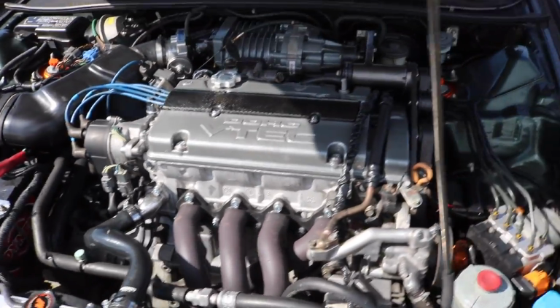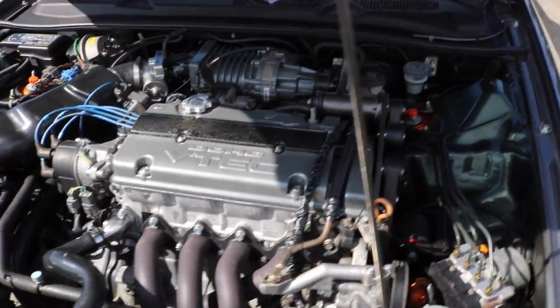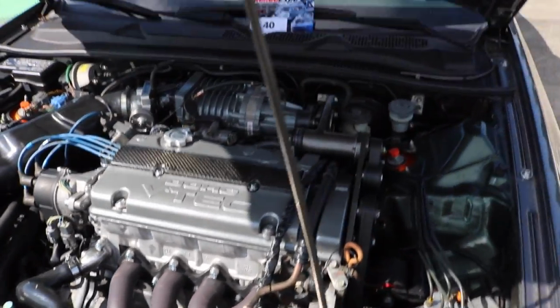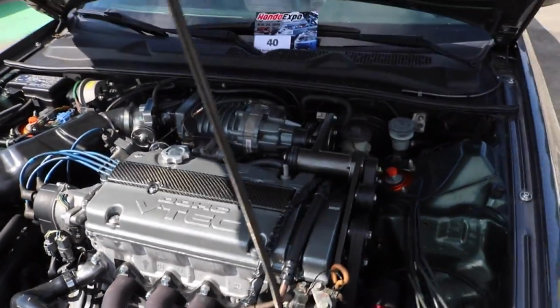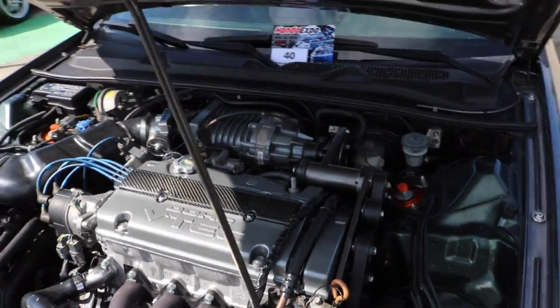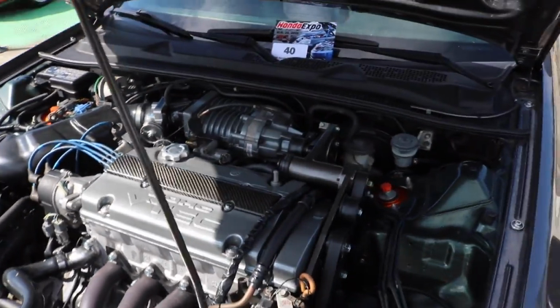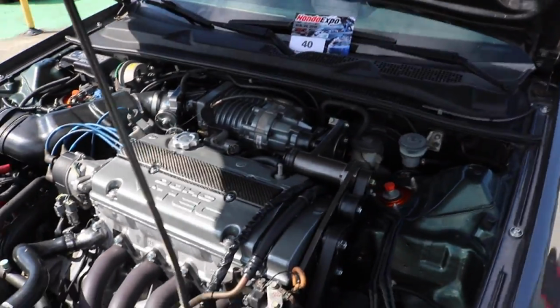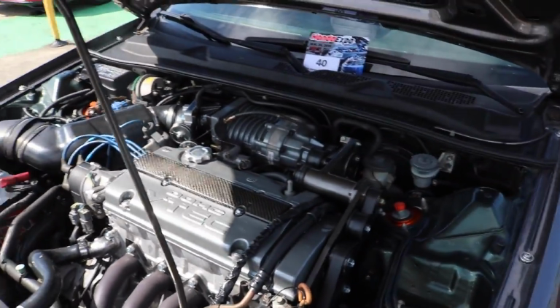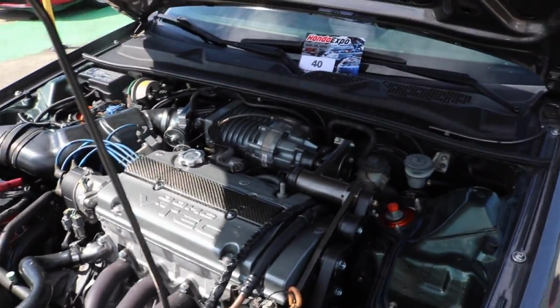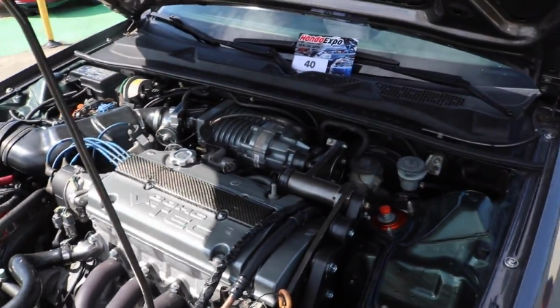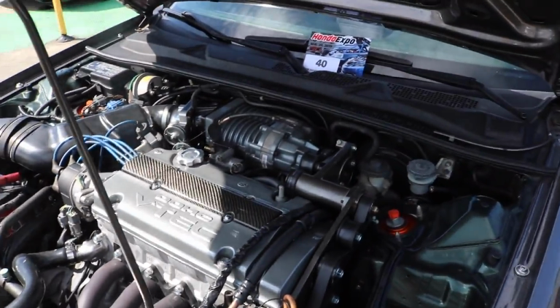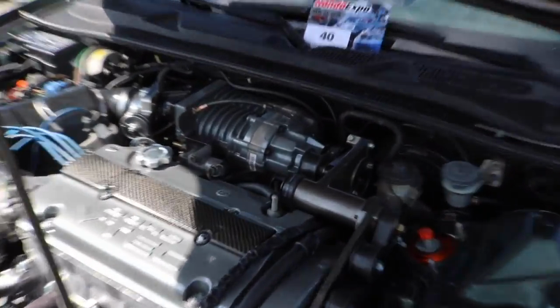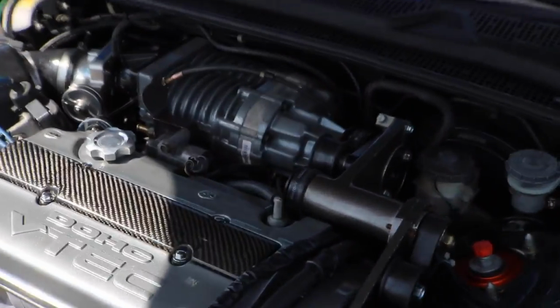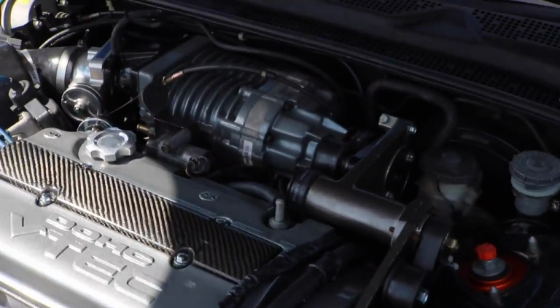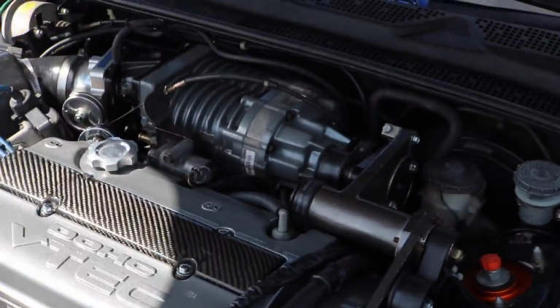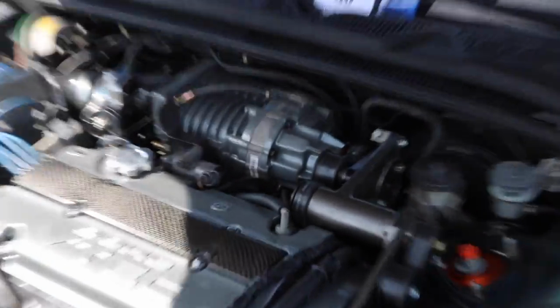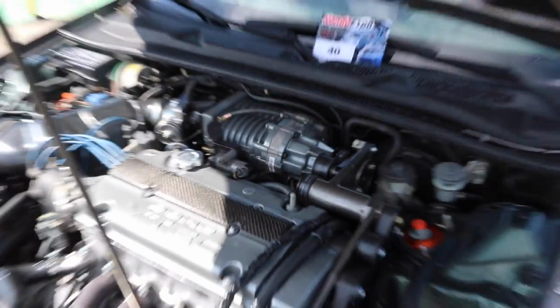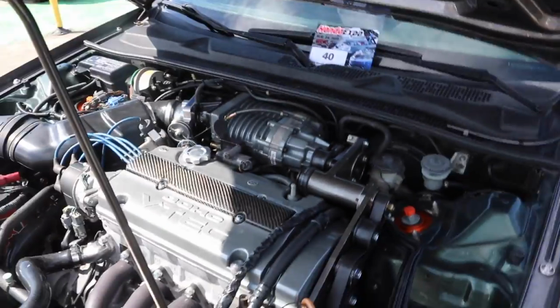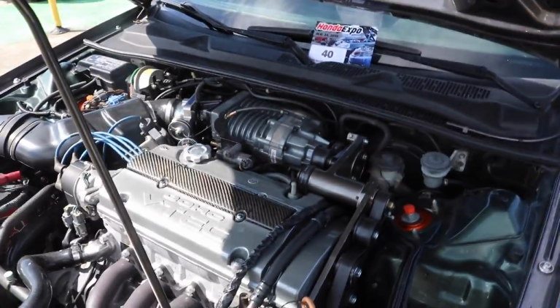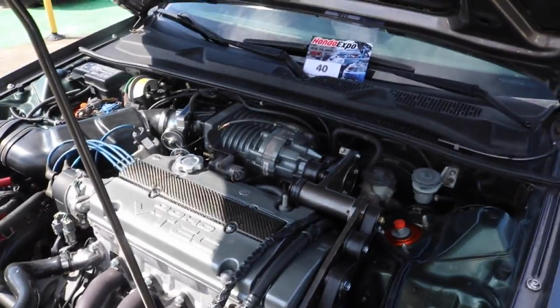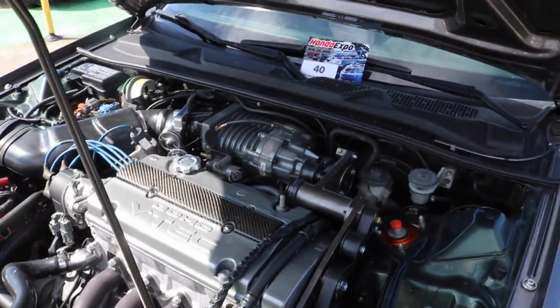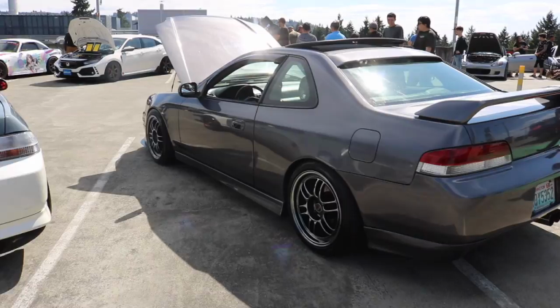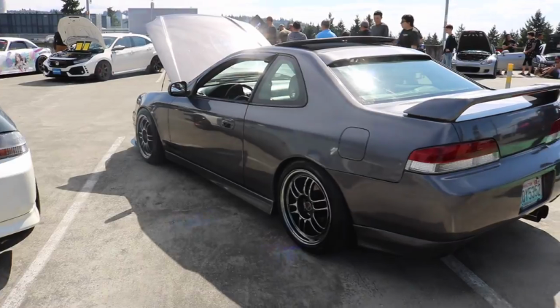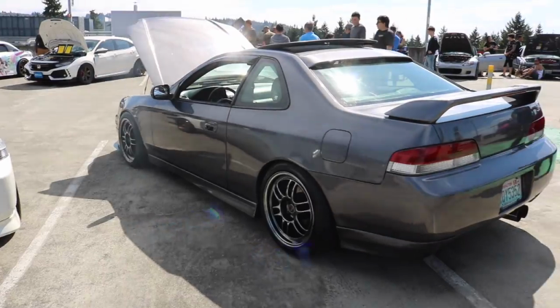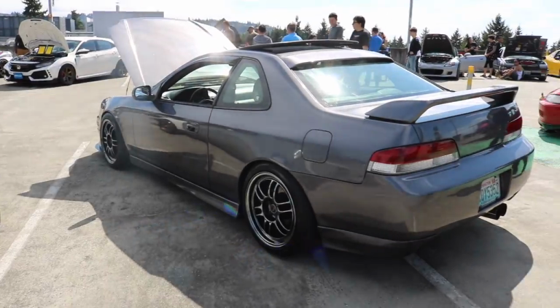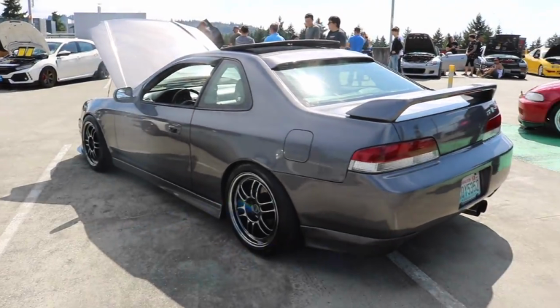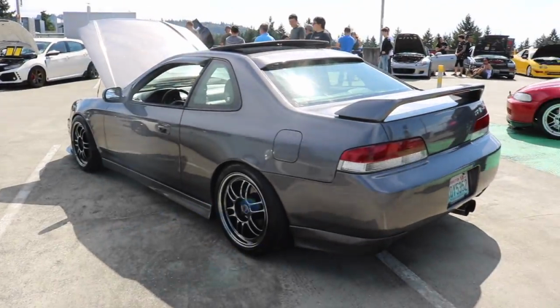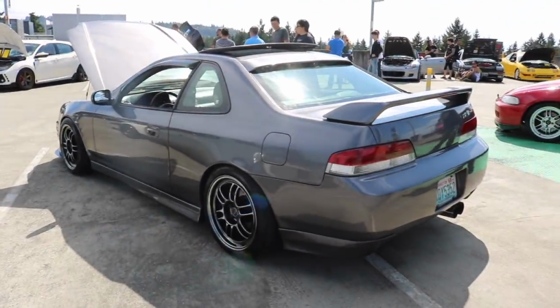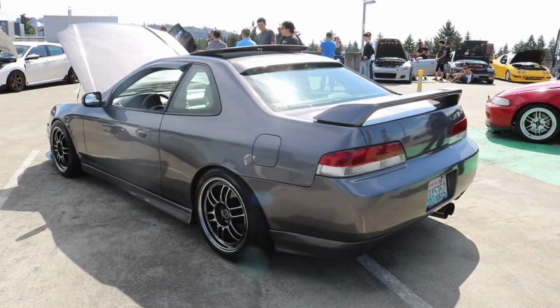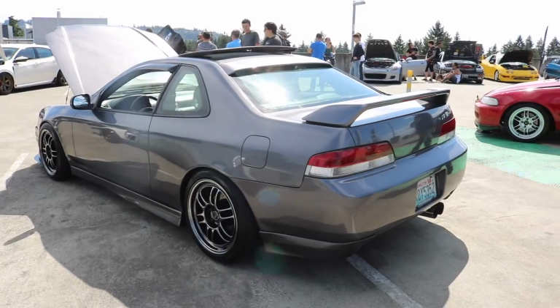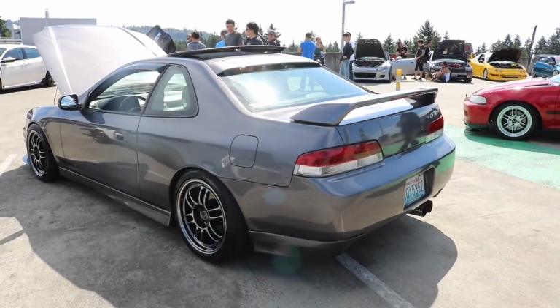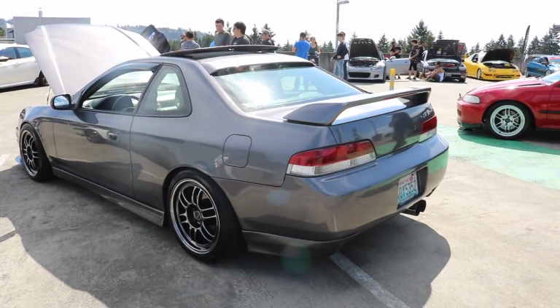Supercharged! I didn't see the supercharged car. Nice. This Prelude is super clean.